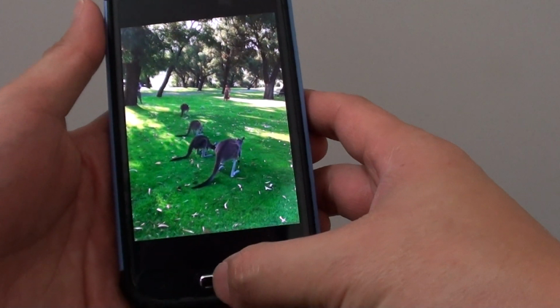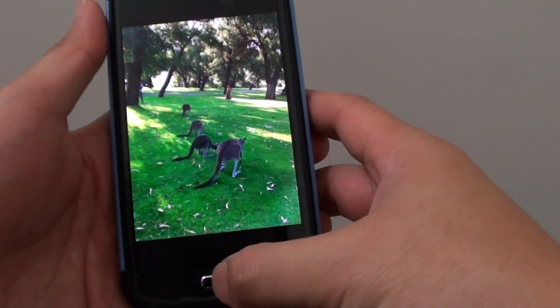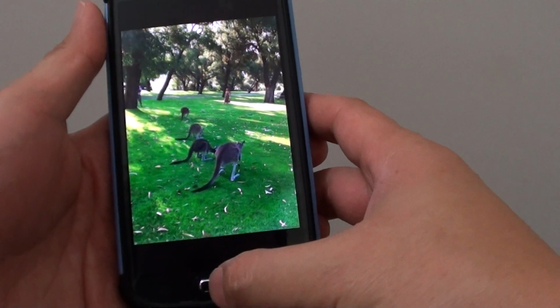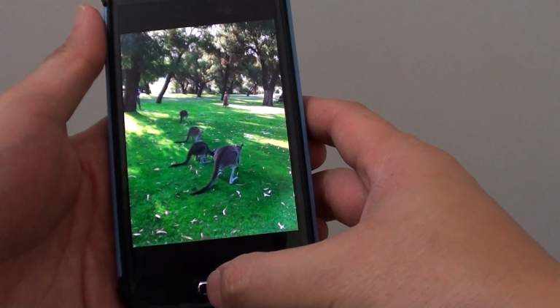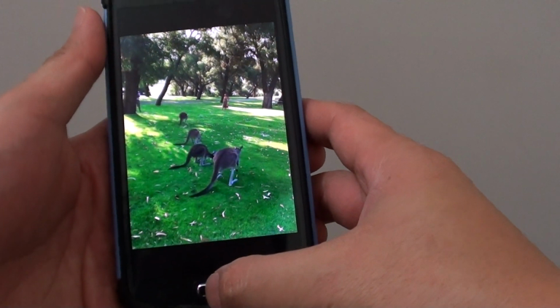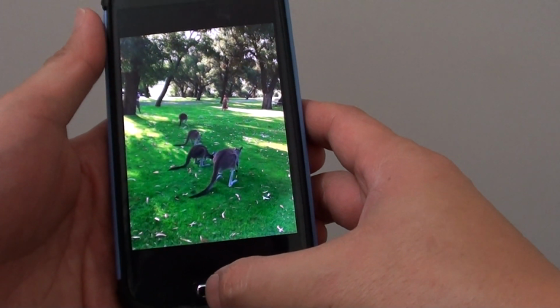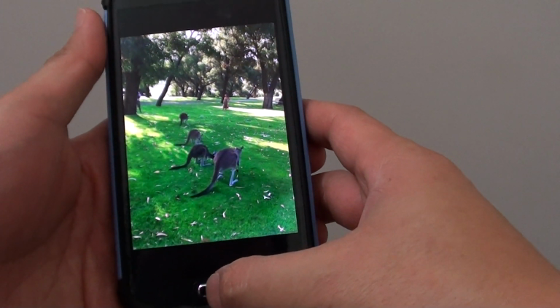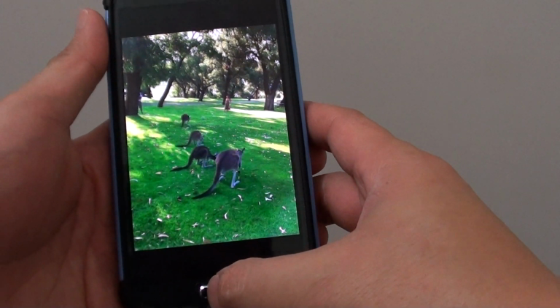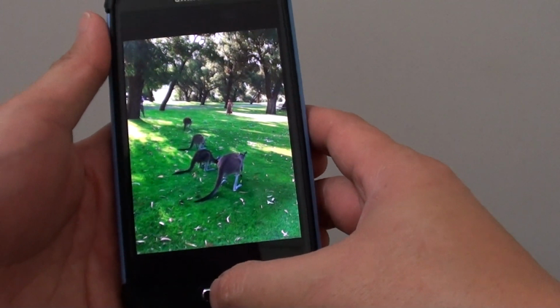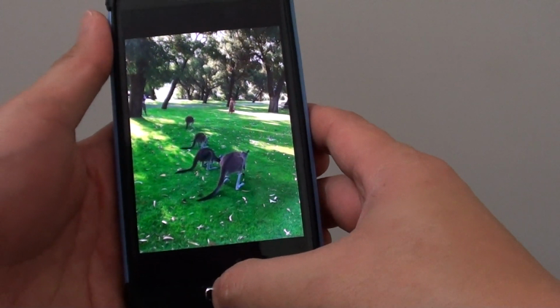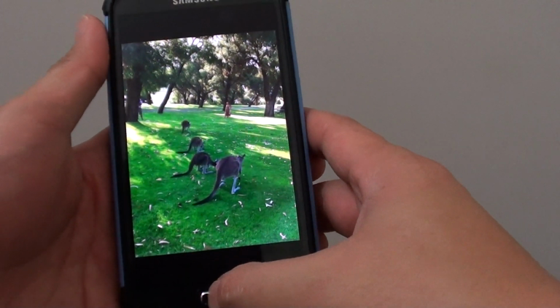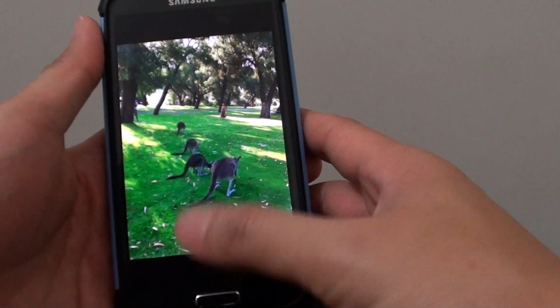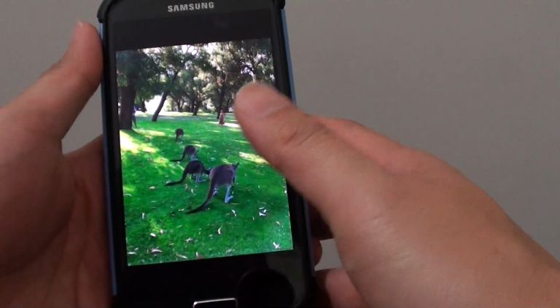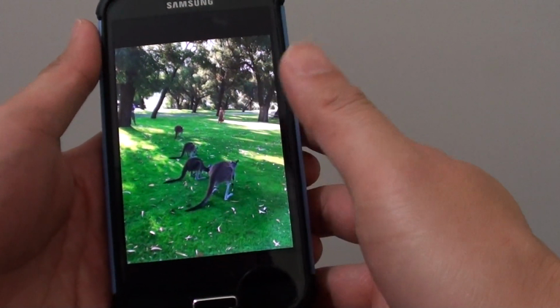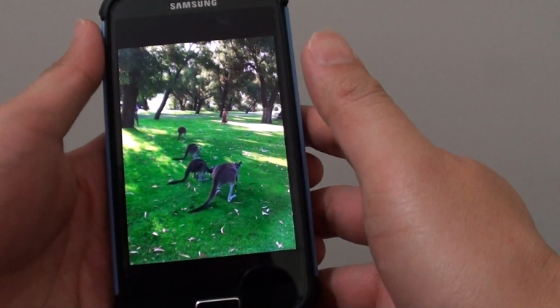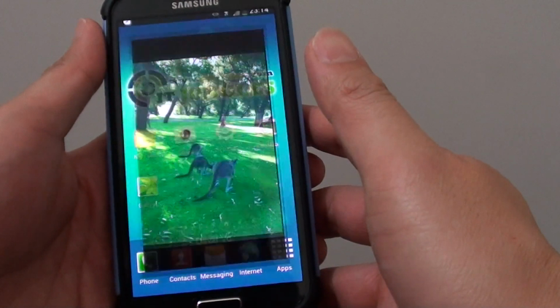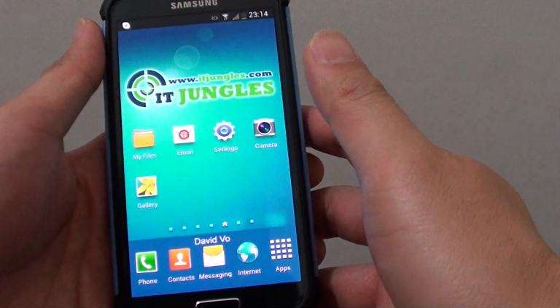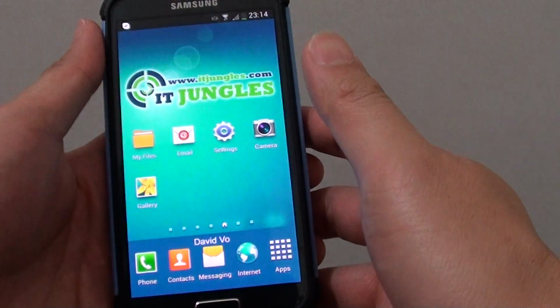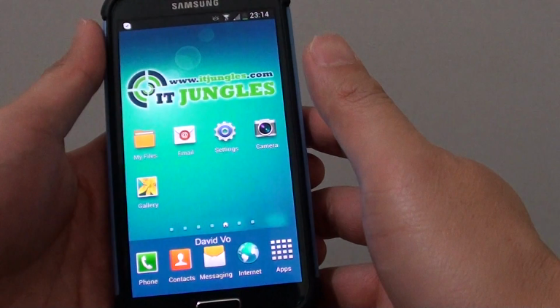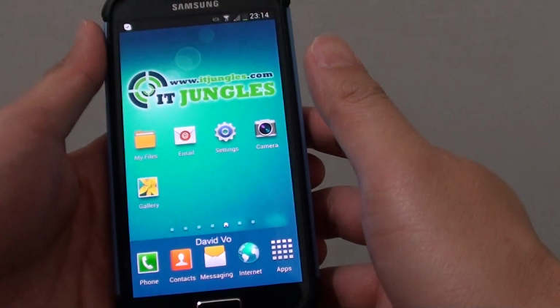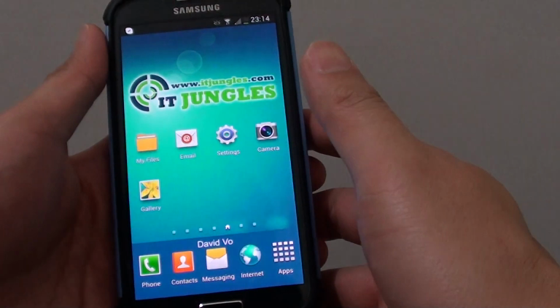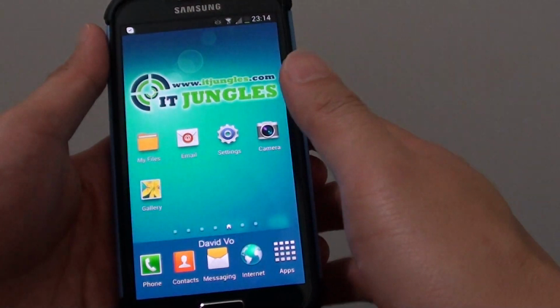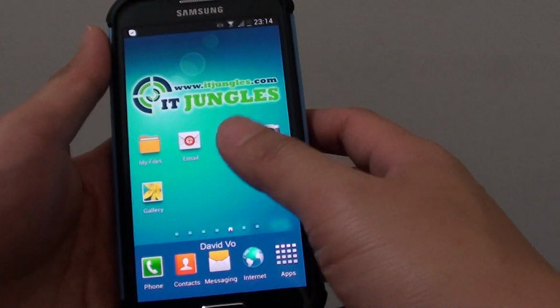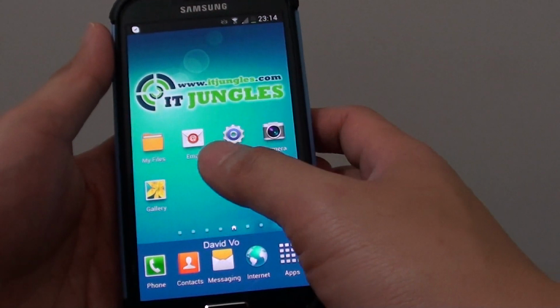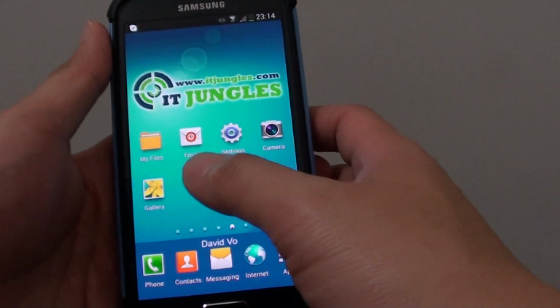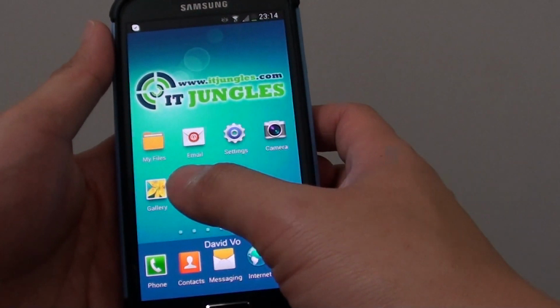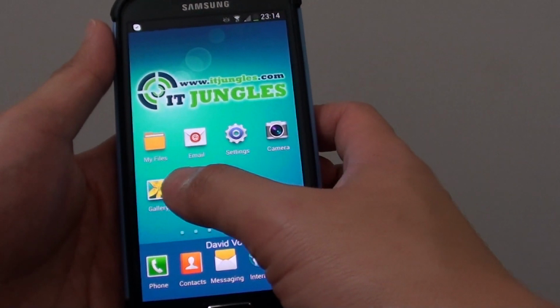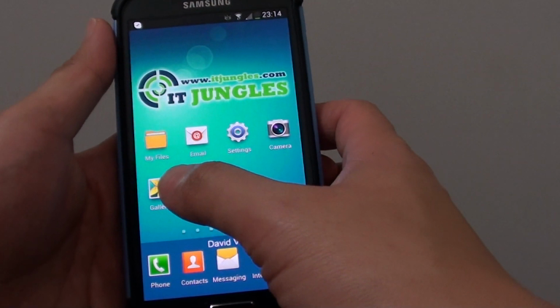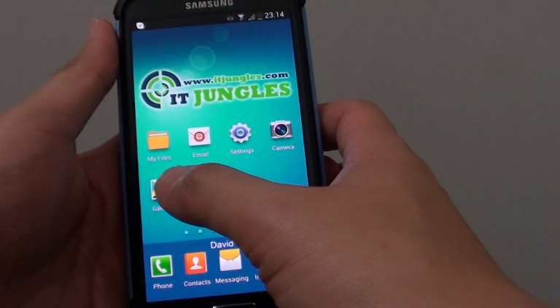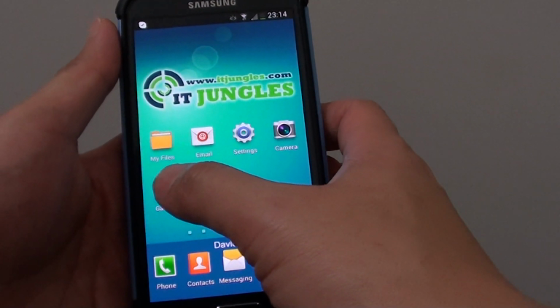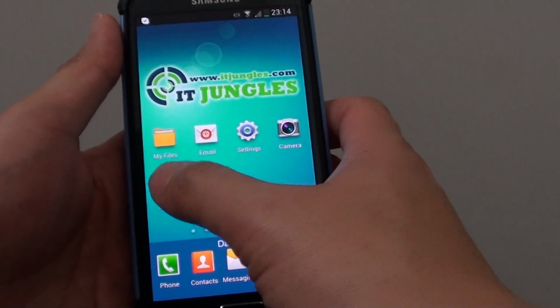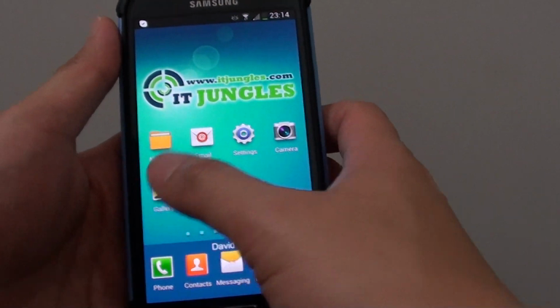First, let's go back to the home screen by pressing the home key. Then from here, launch the gallery app.